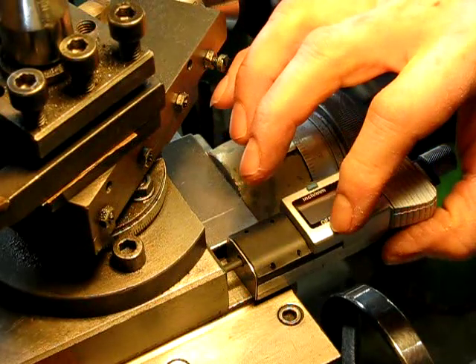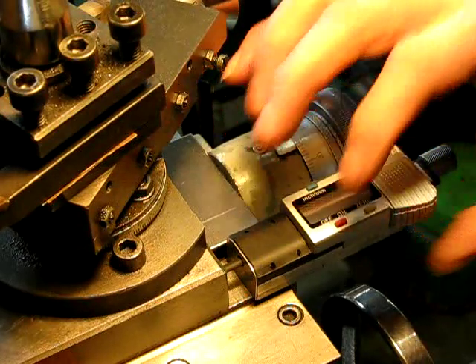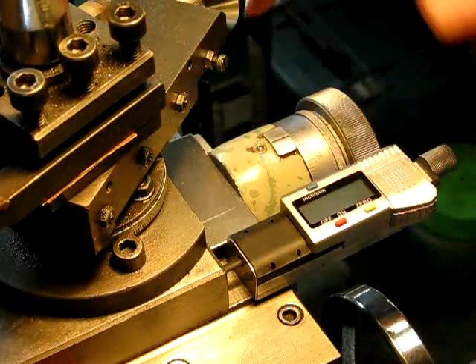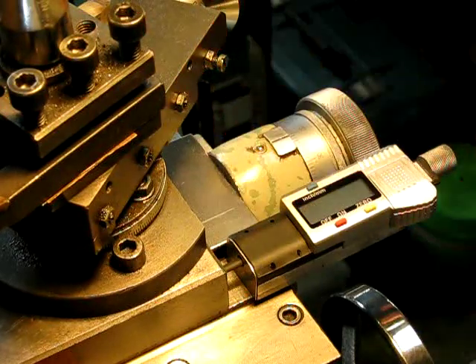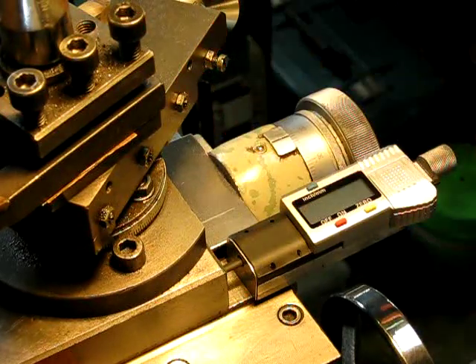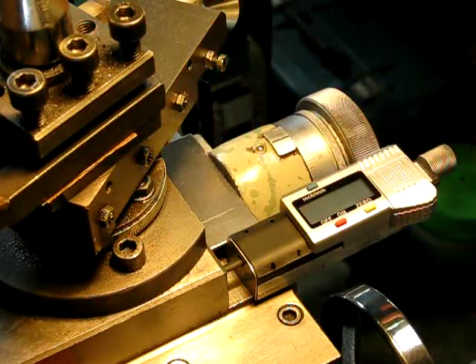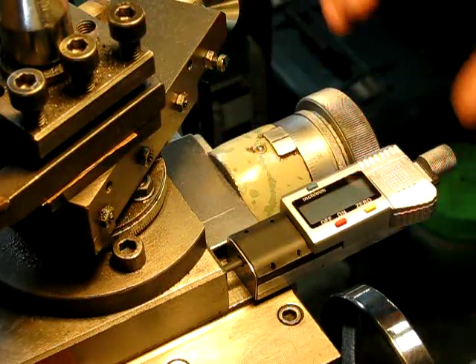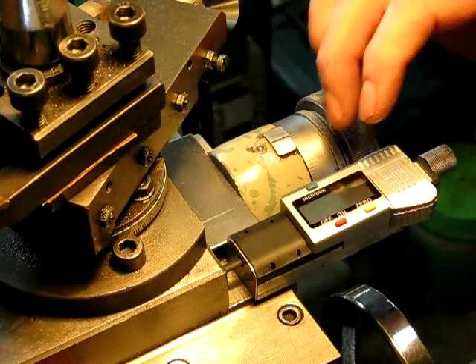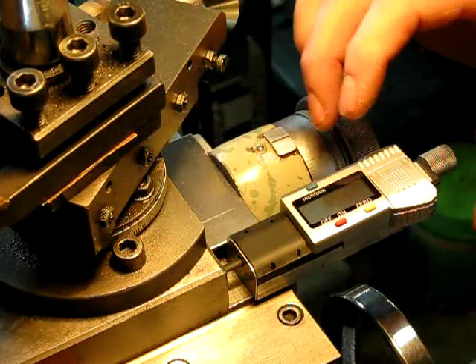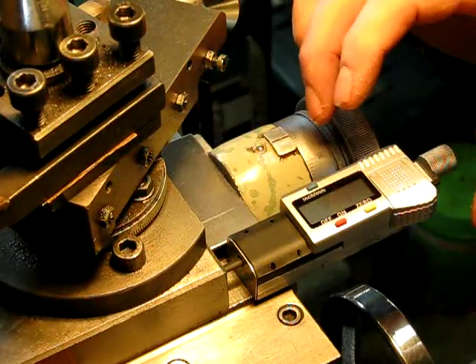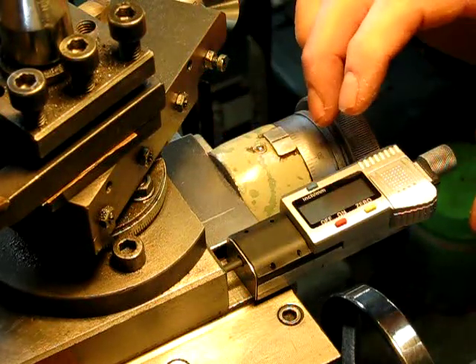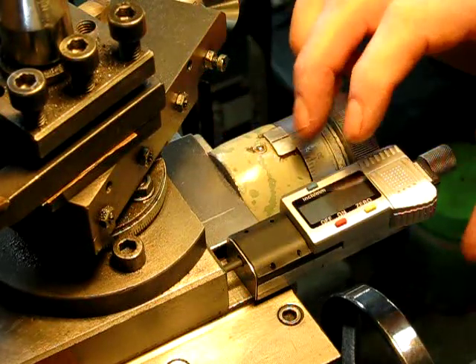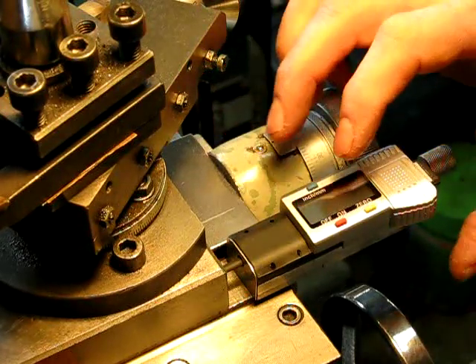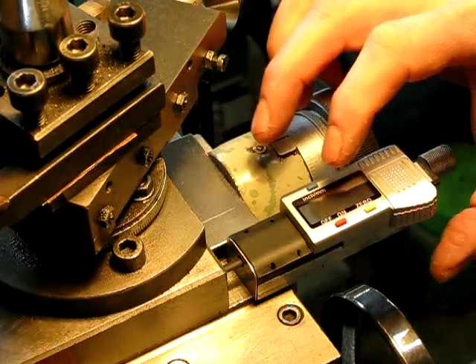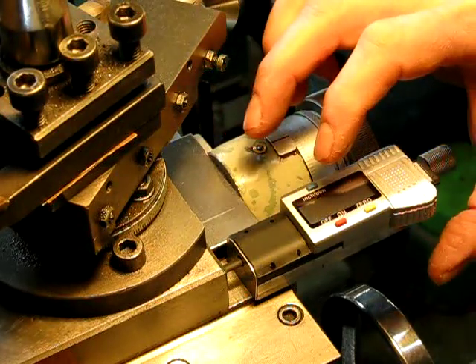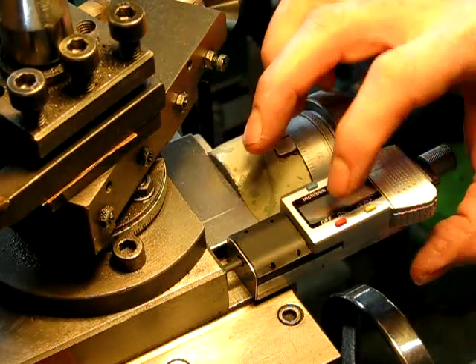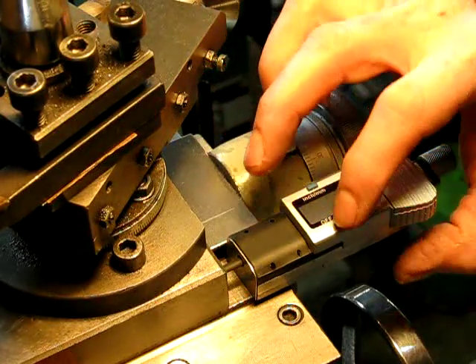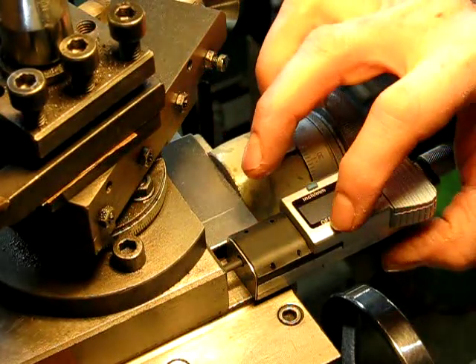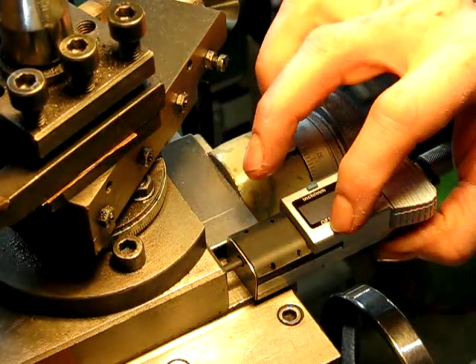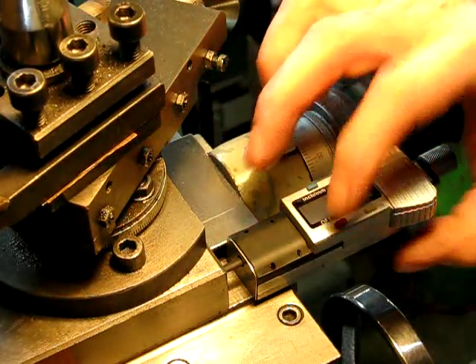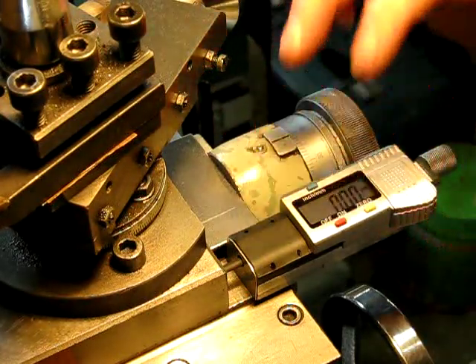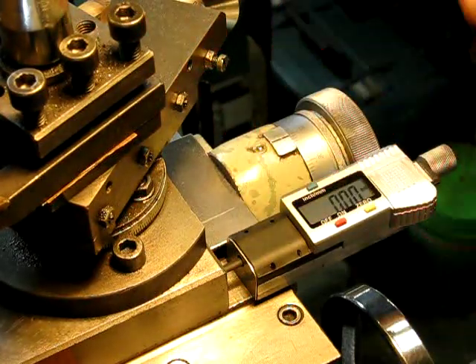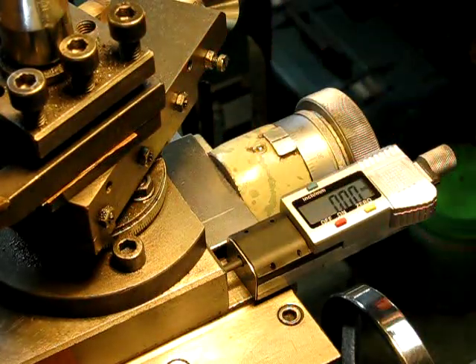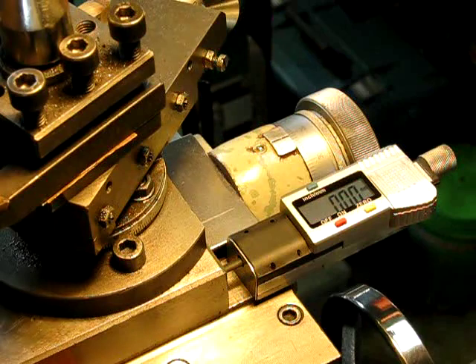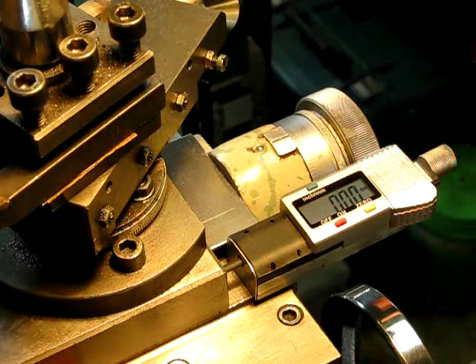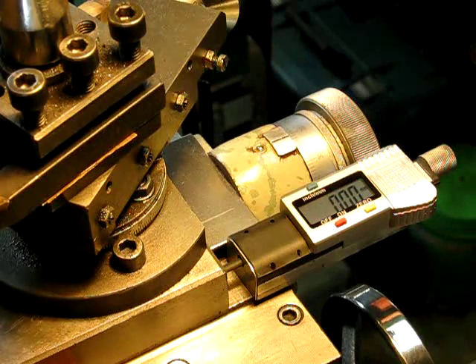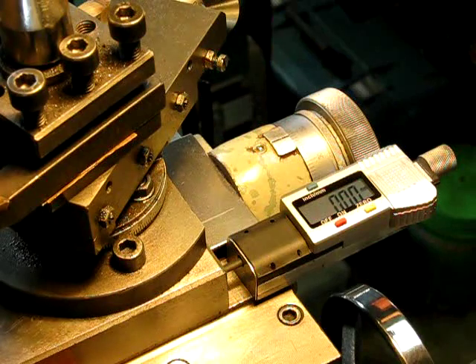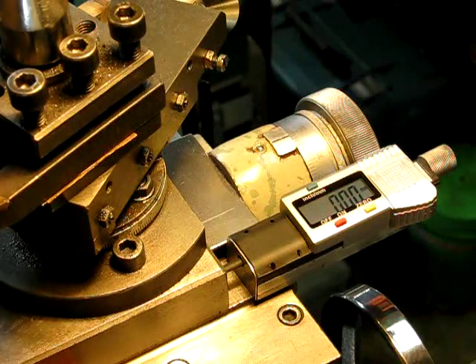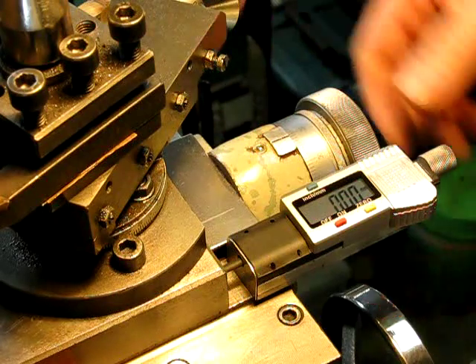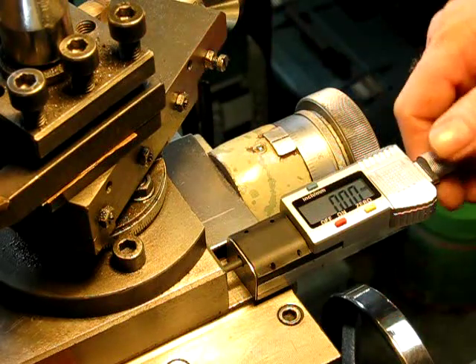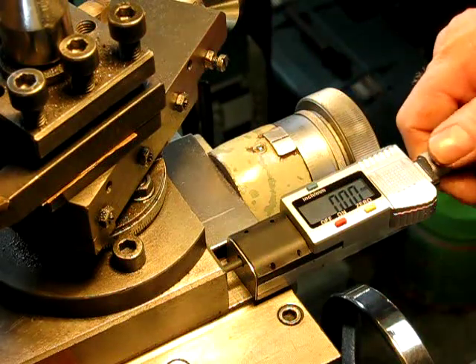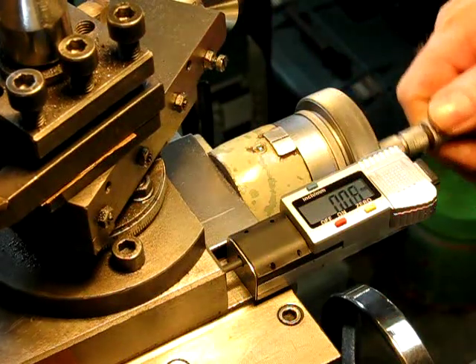When you put it into the on position it automatically zeroes. So that's quite a good feature.